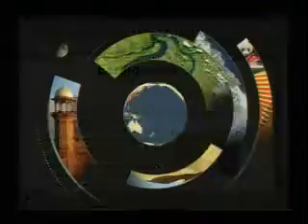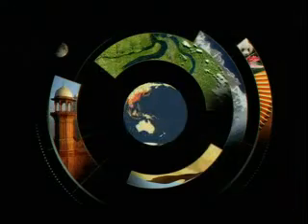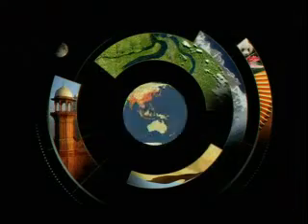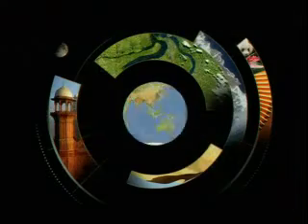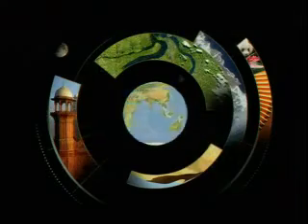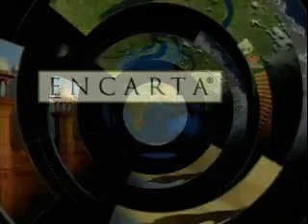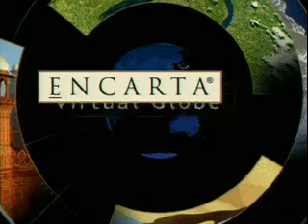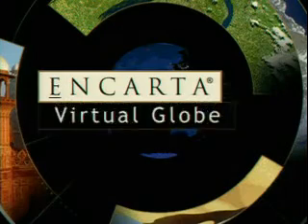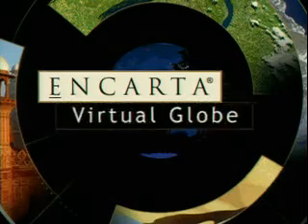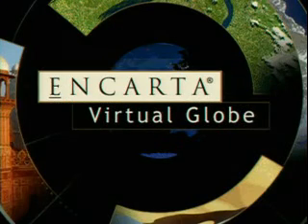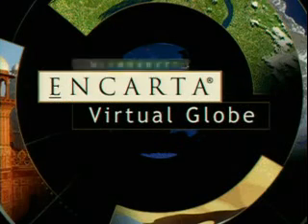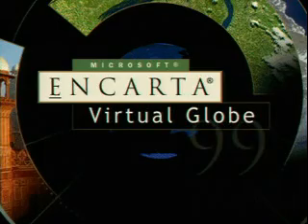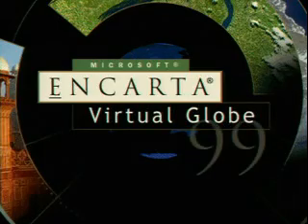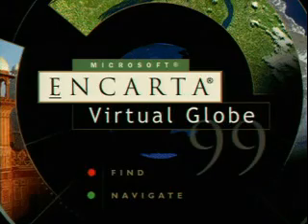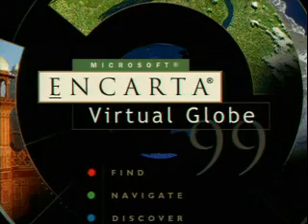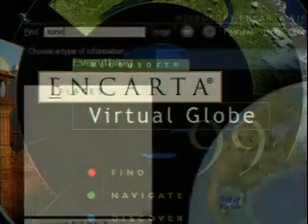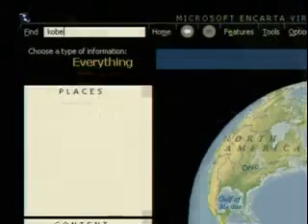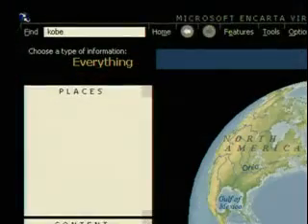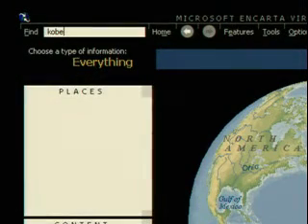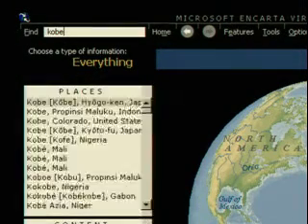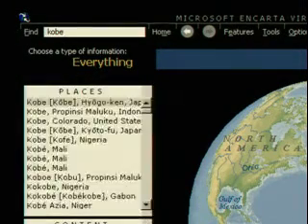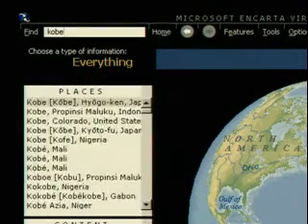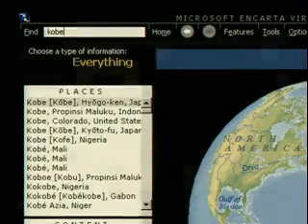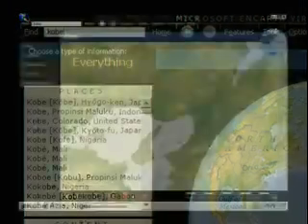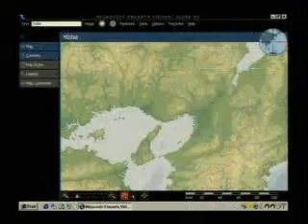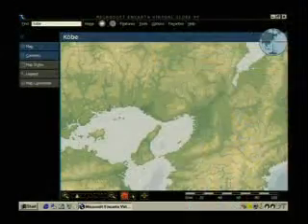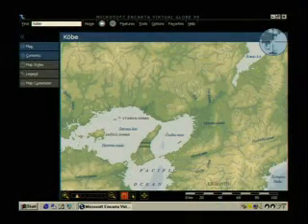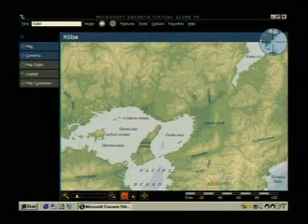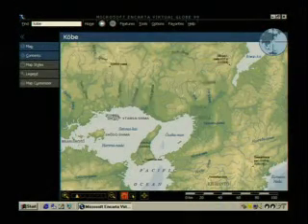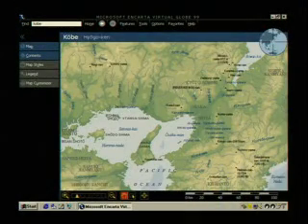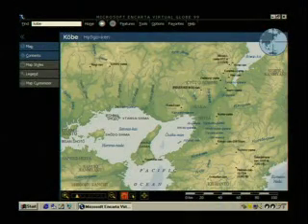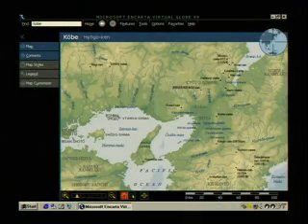That's easy with Encarta Virtual Globe 99, mapping every corner of the planet in rich engaging detail.